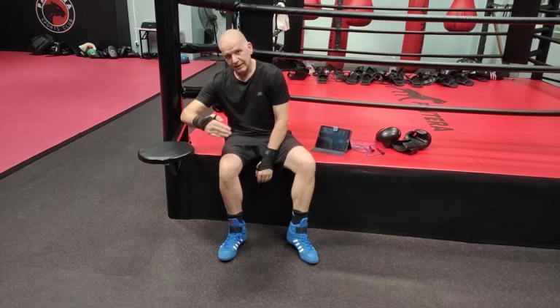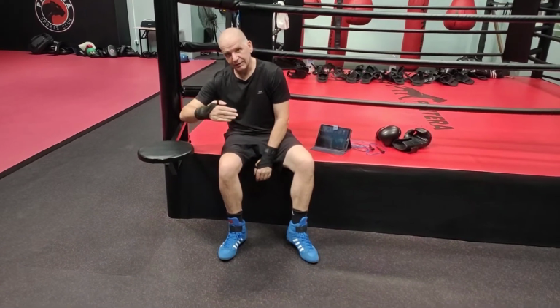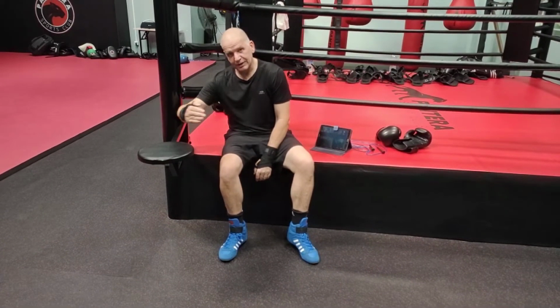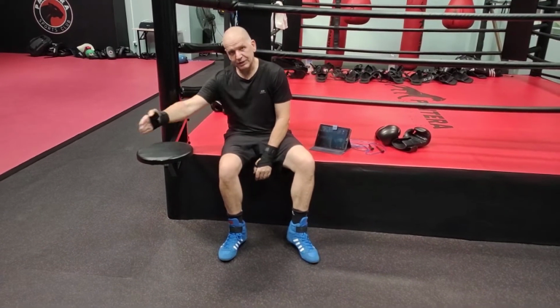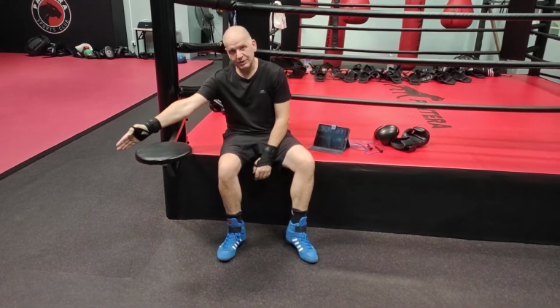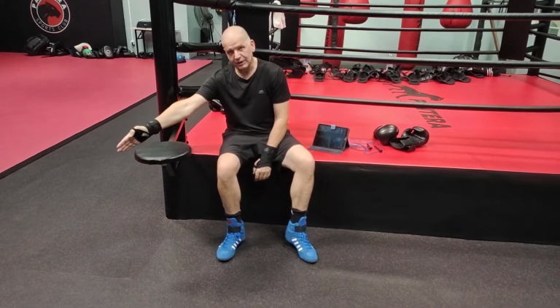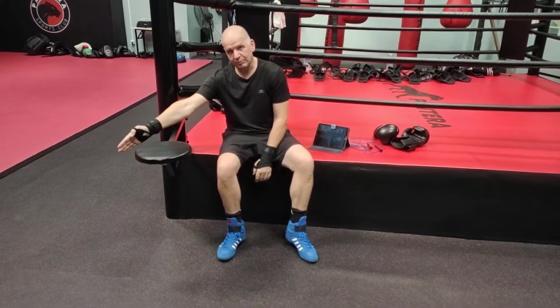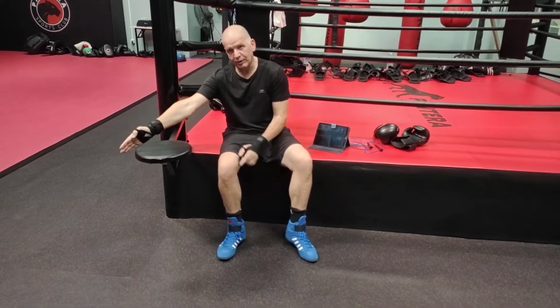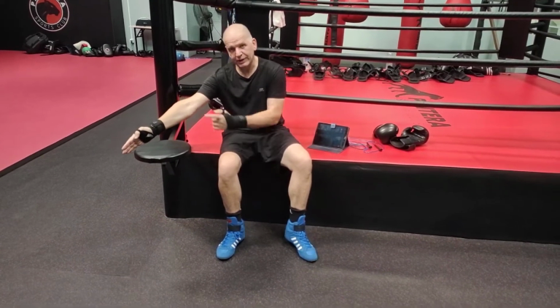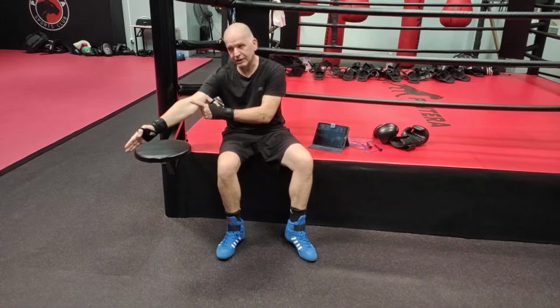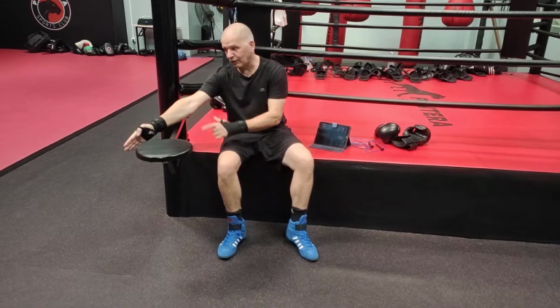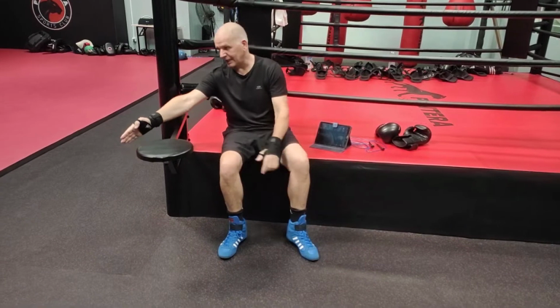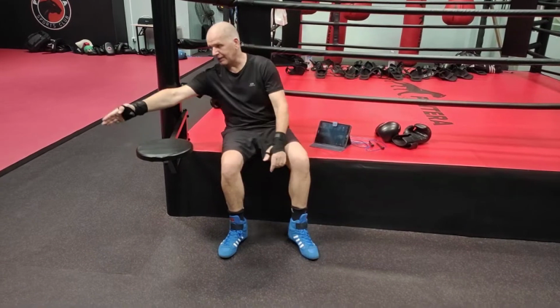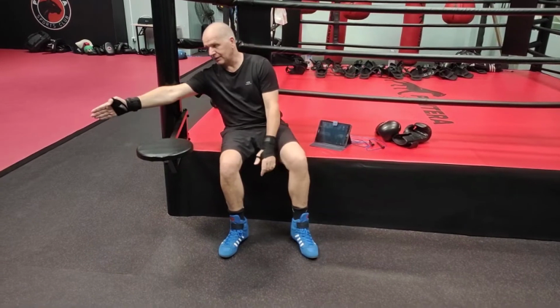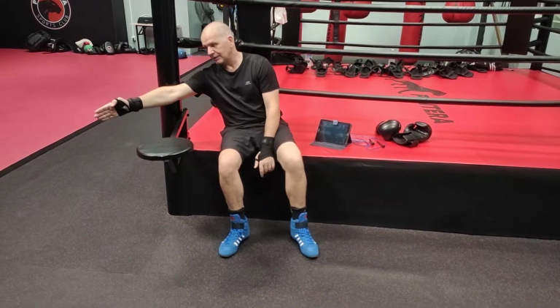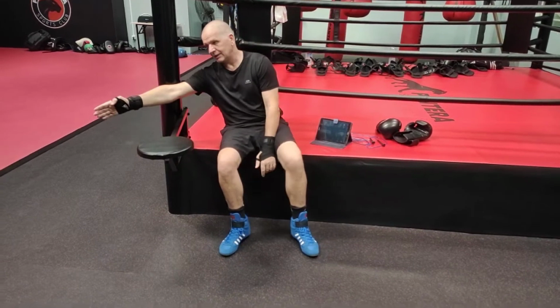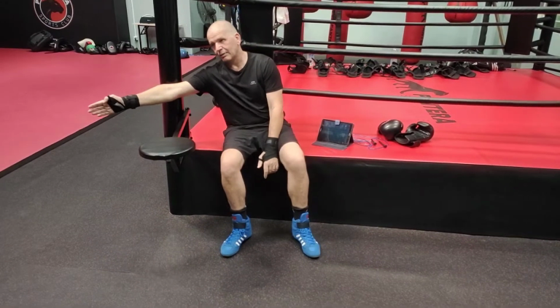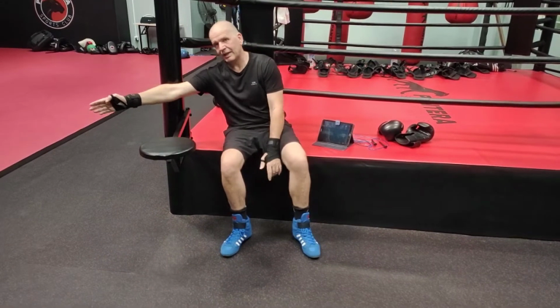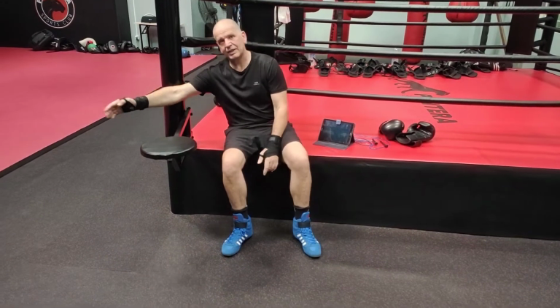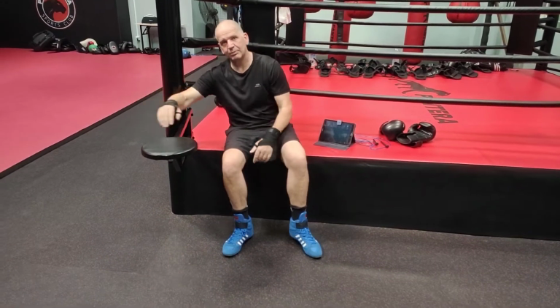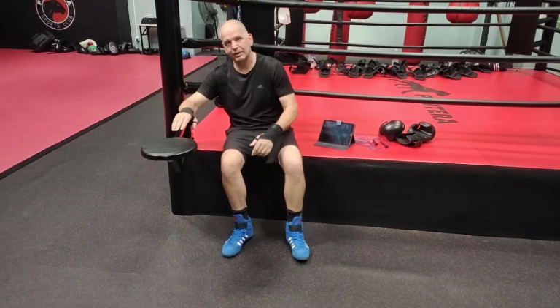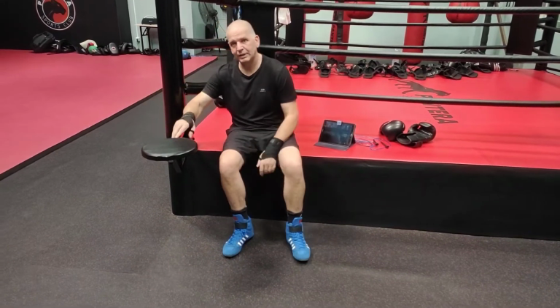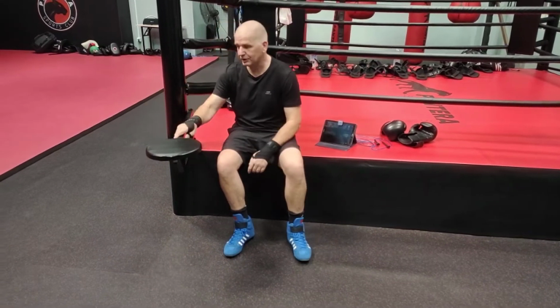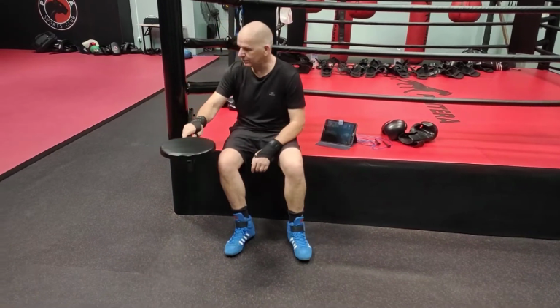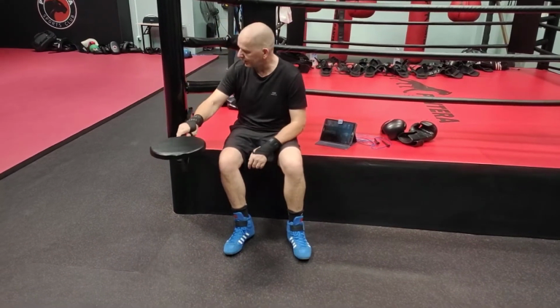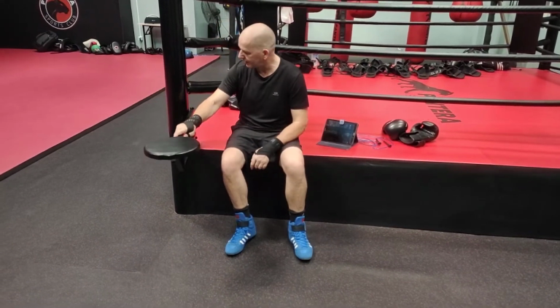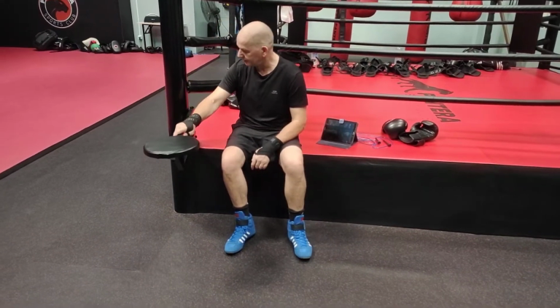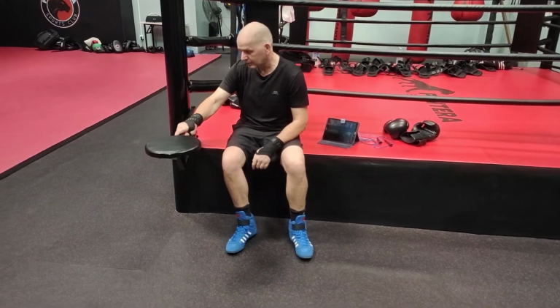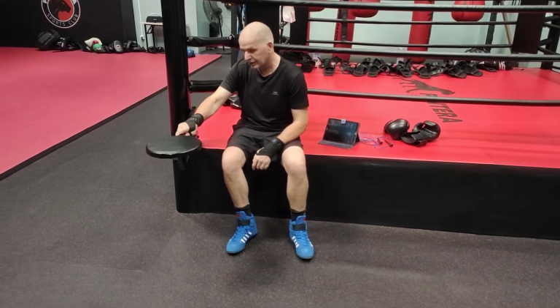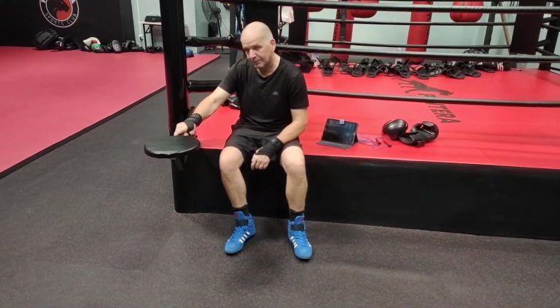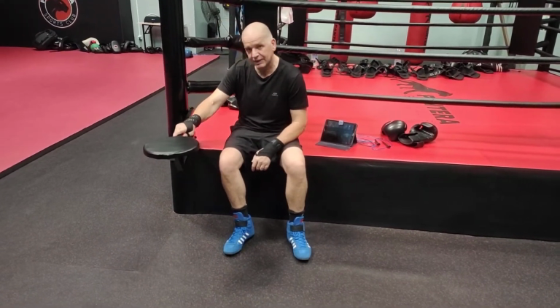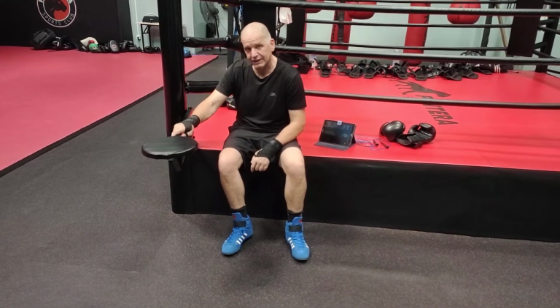Once it gets to a certain point, it's locked out. You go past that point, it wants to break. Same as this.